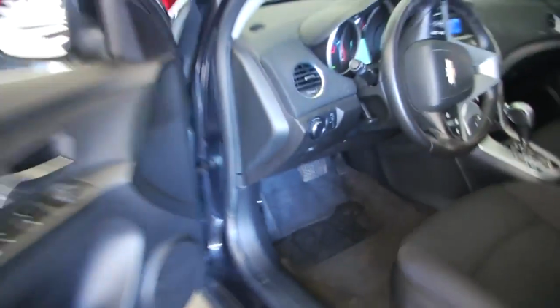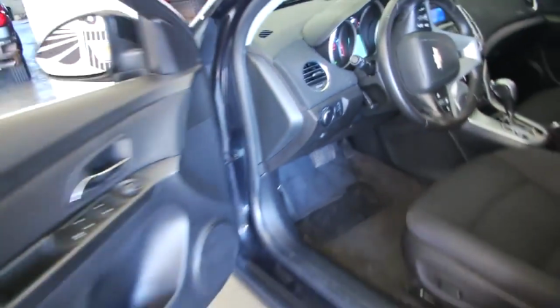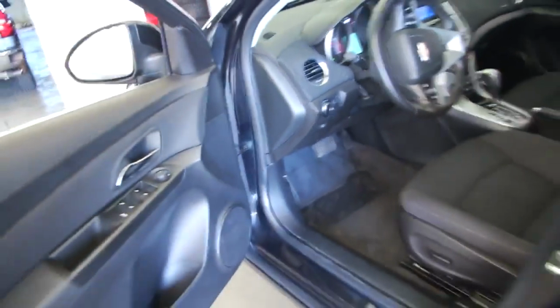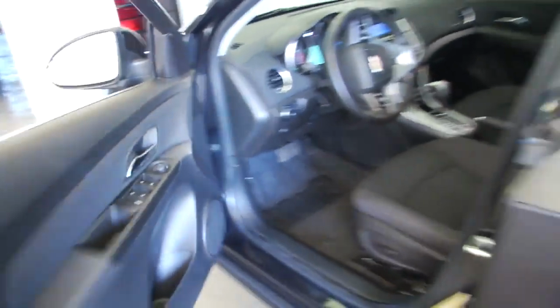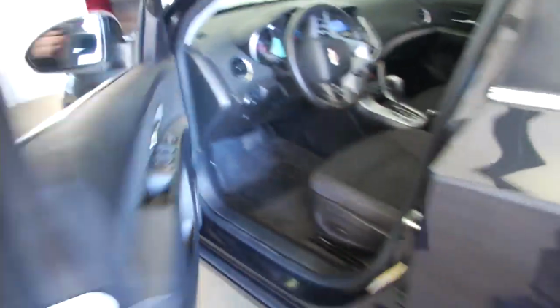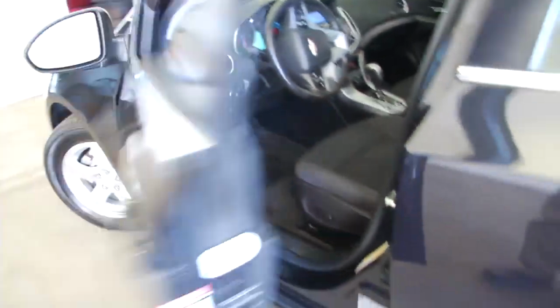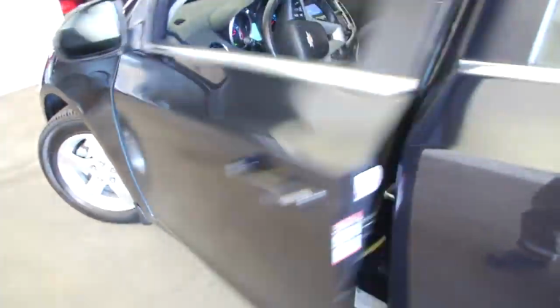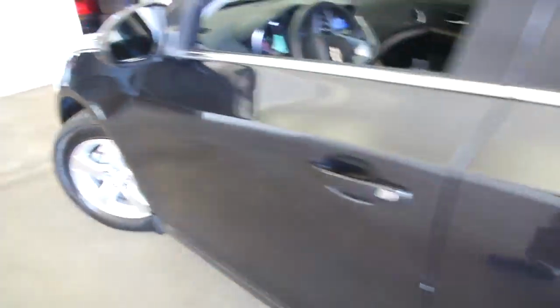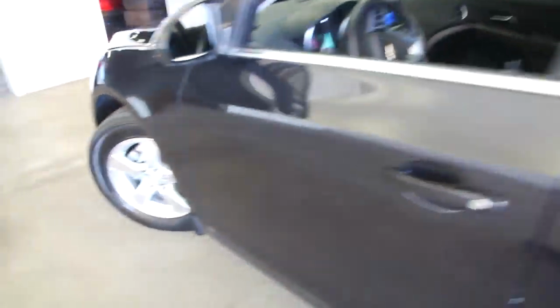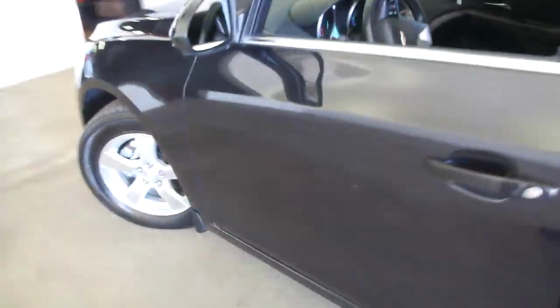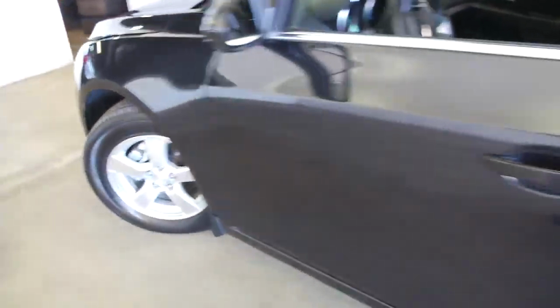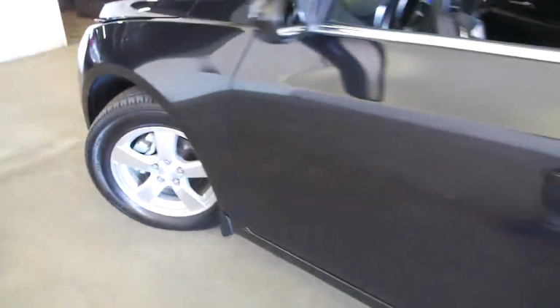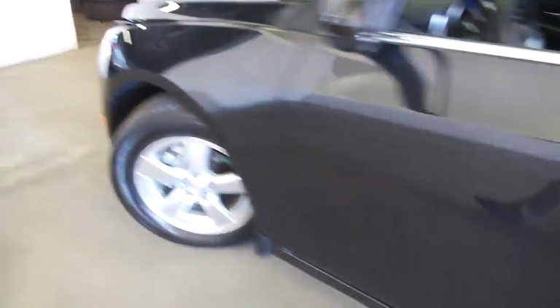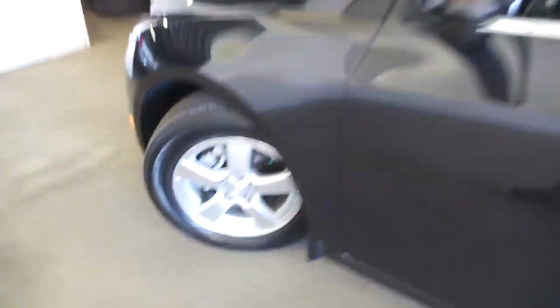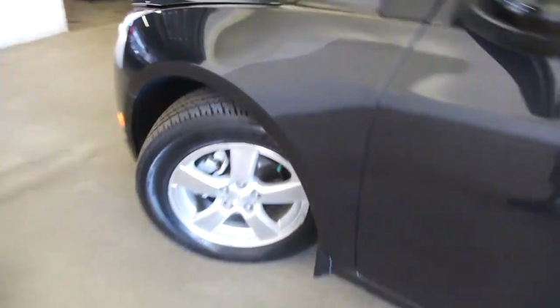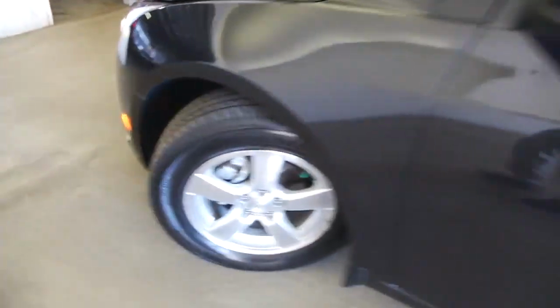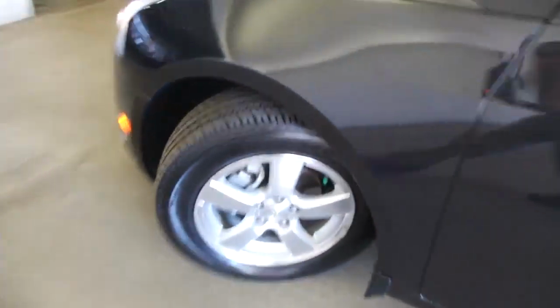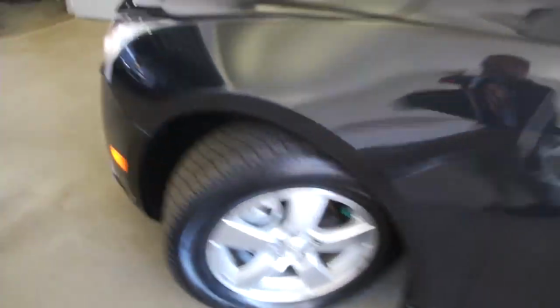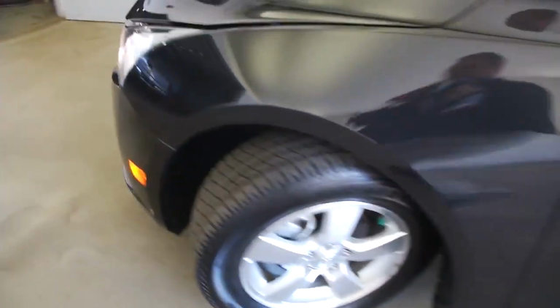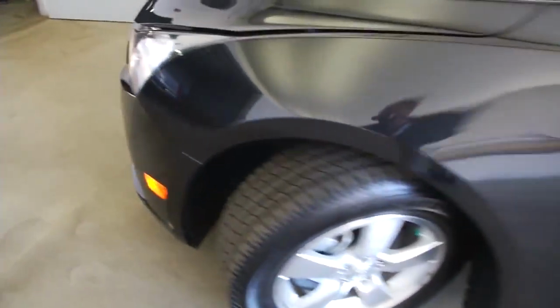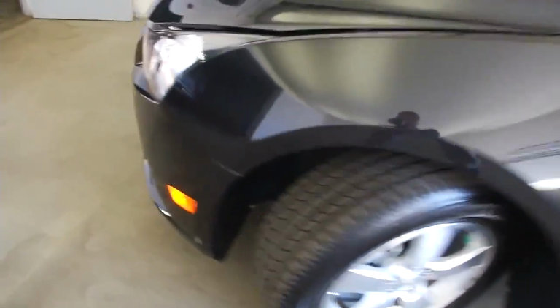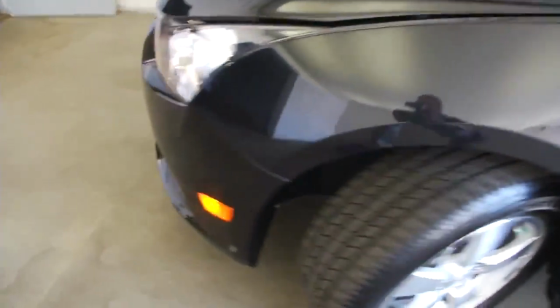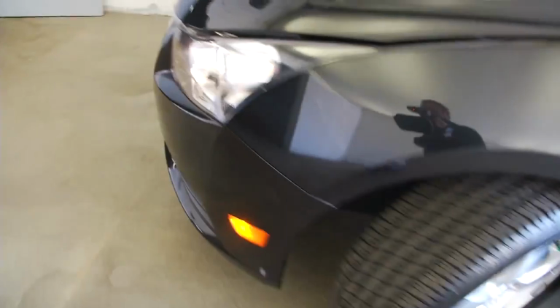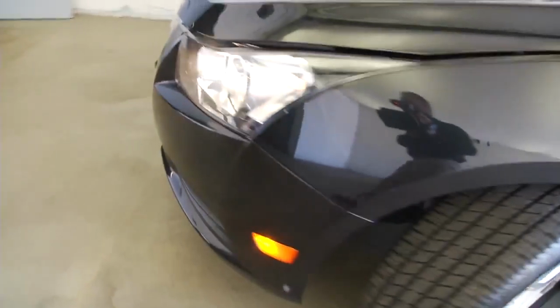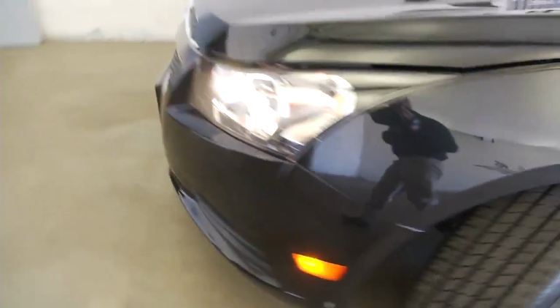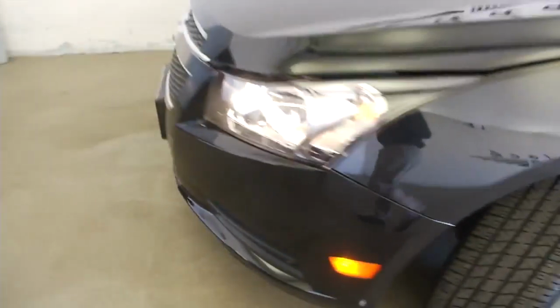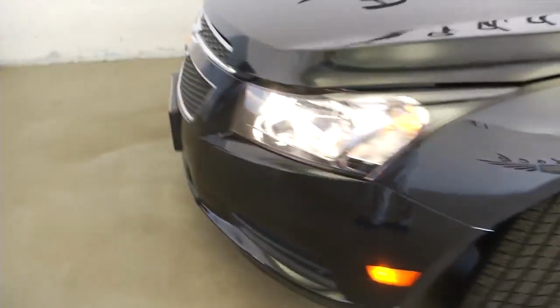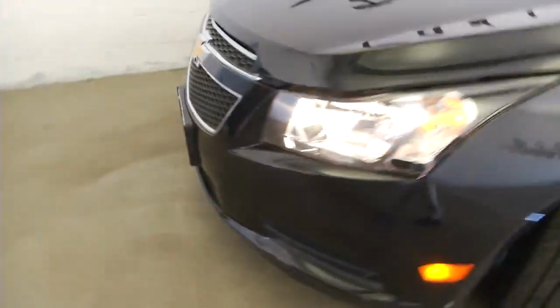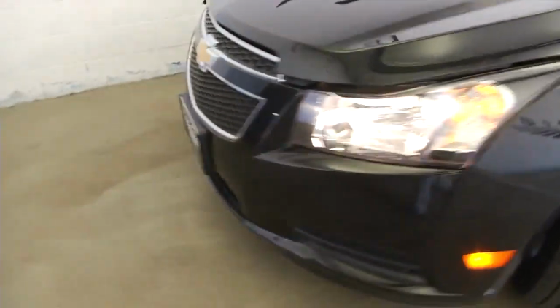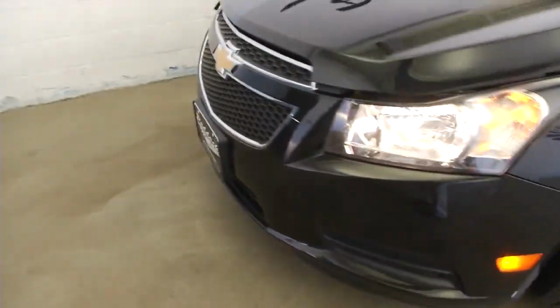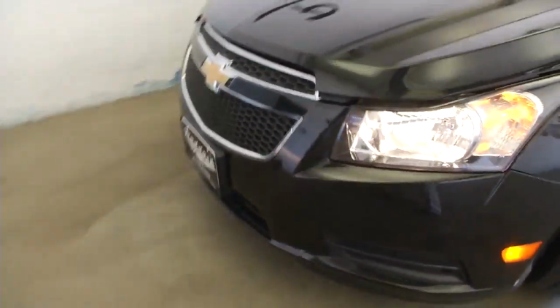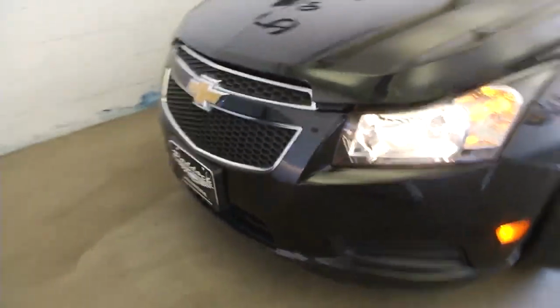We'll pop the hood and take a look. Aluminum alloy wheels with plenty of tread on those tires.